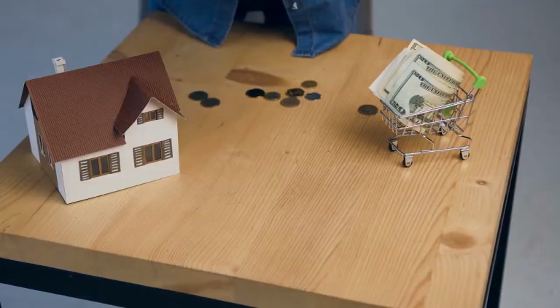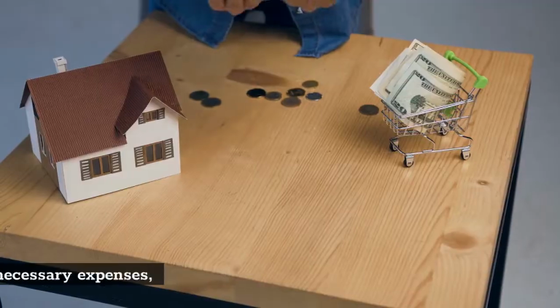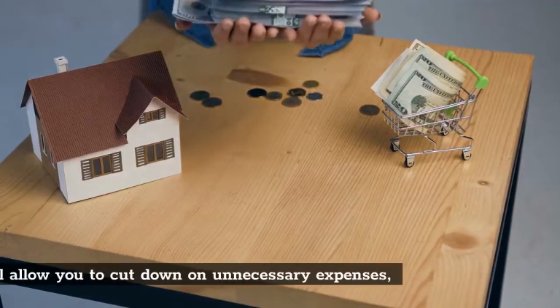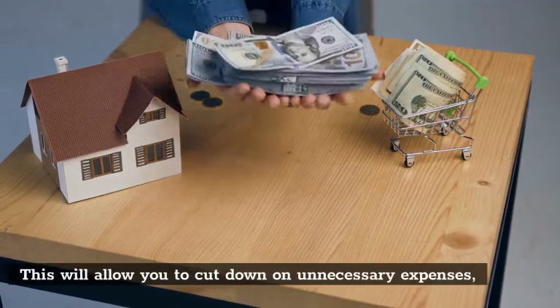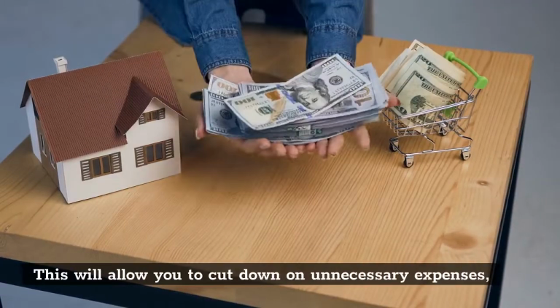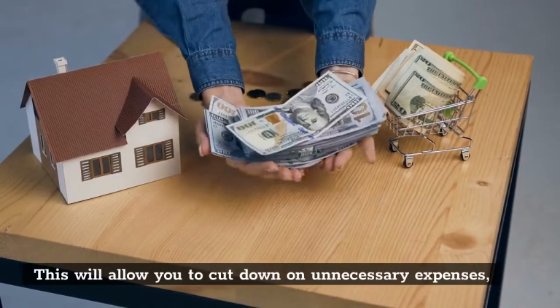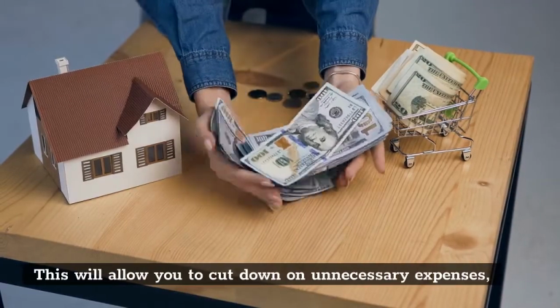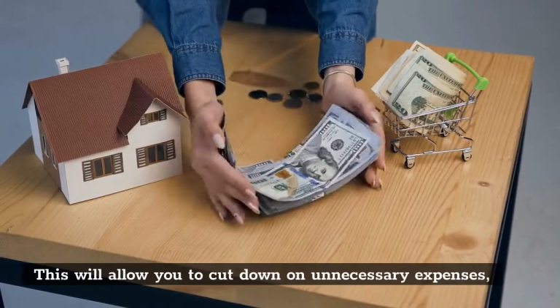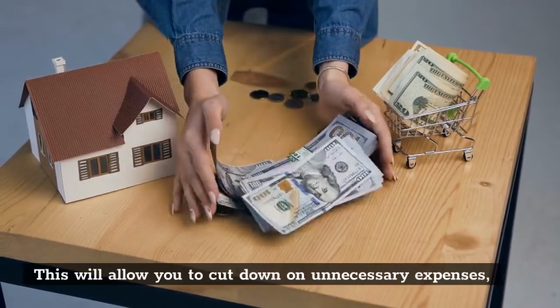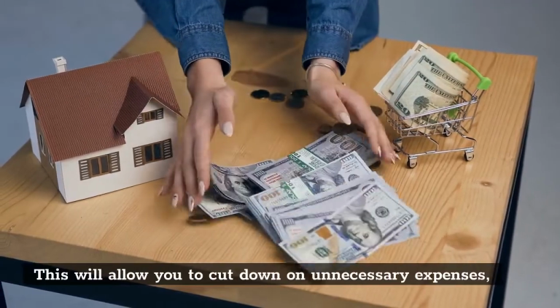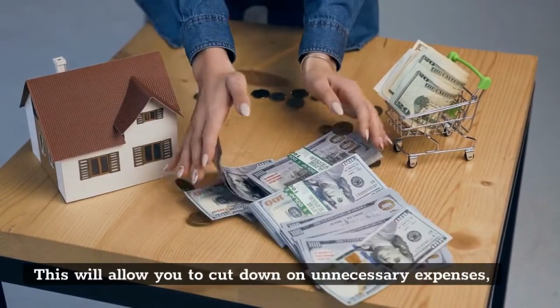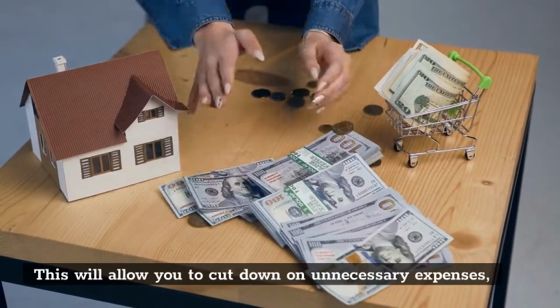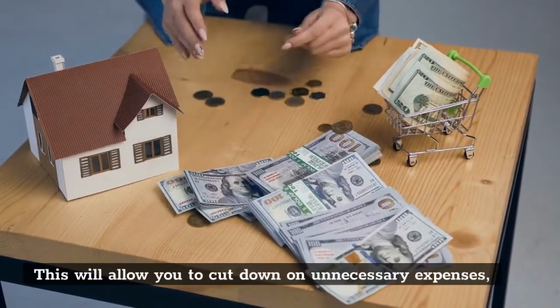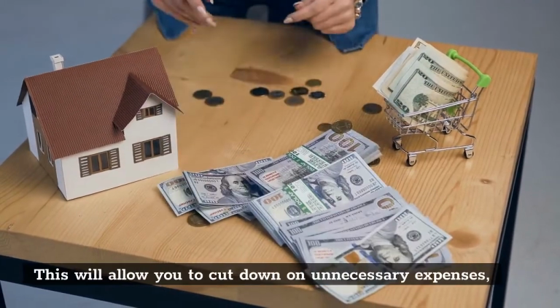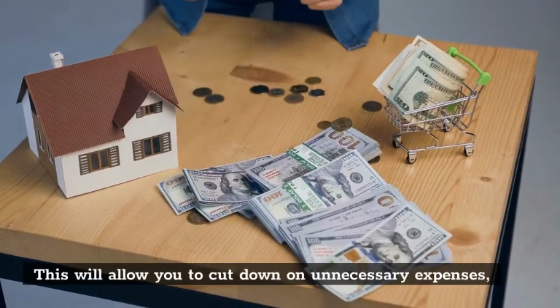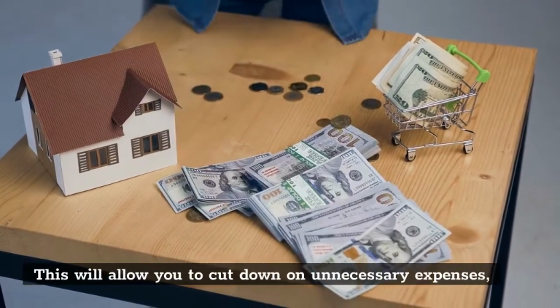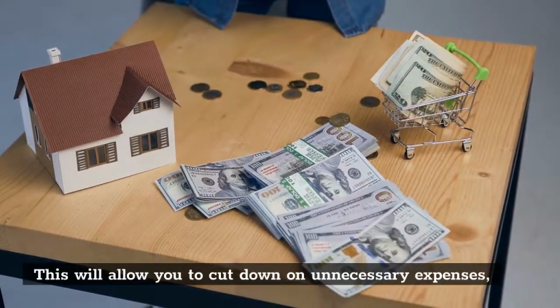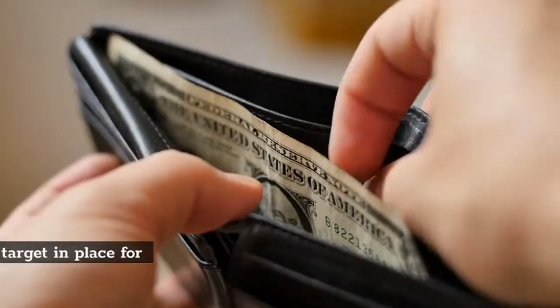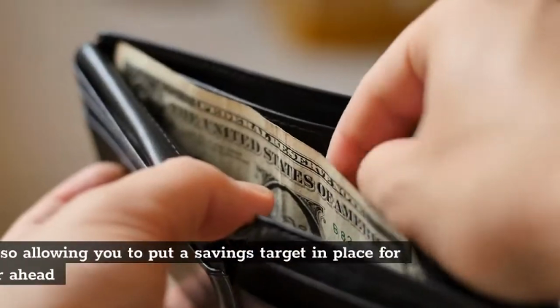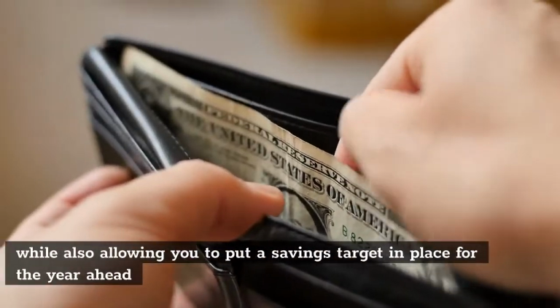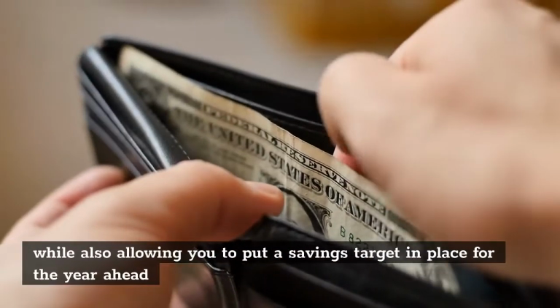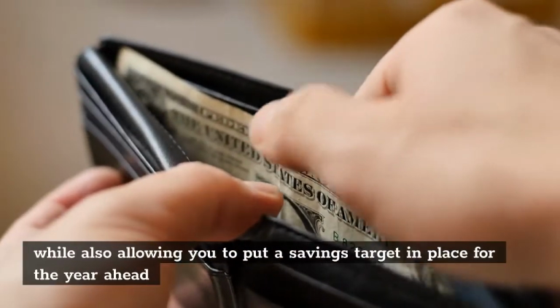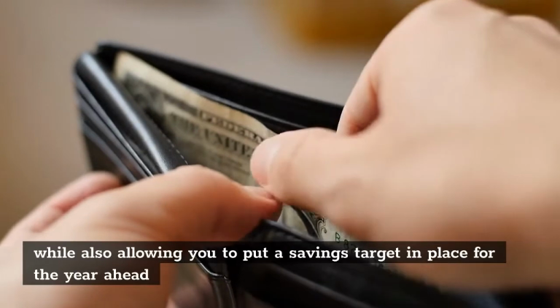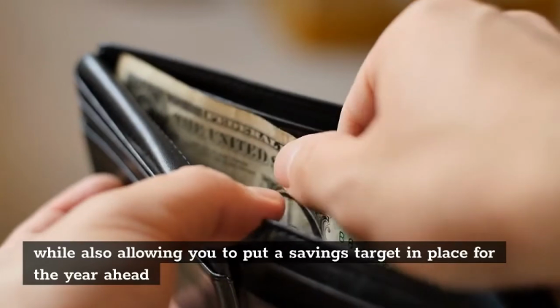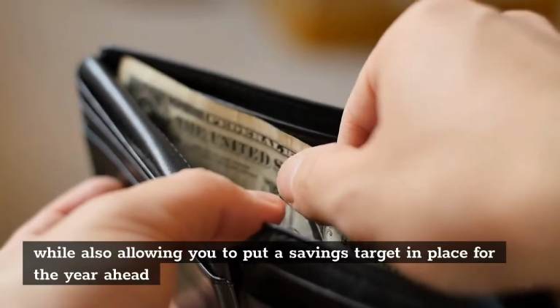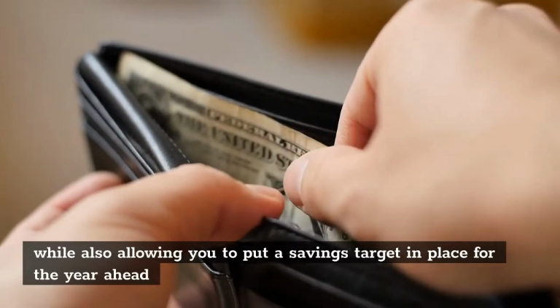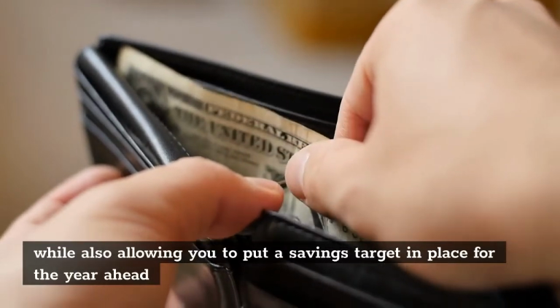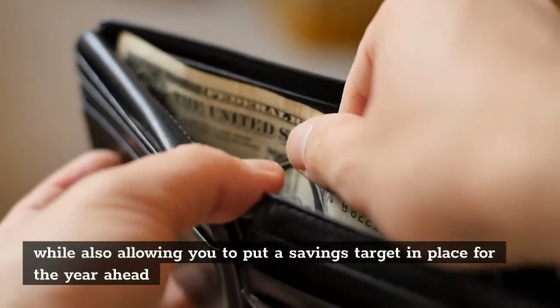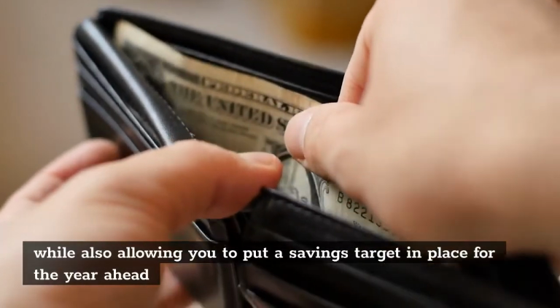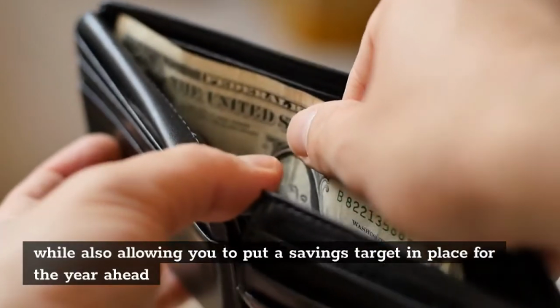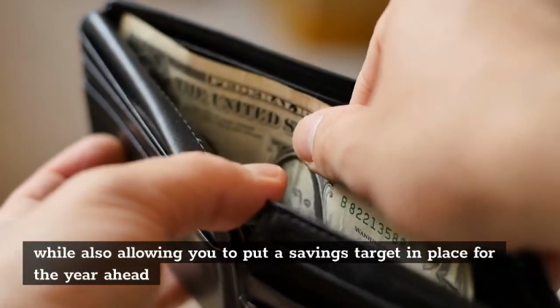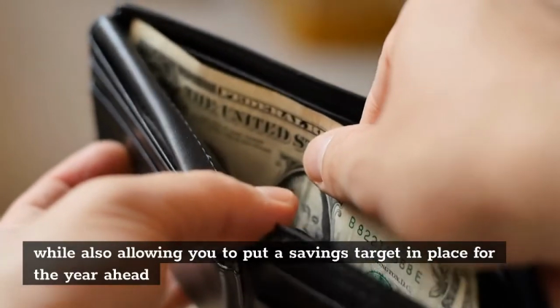This will allow you to cut down on unnecessary expenses, while also allowing you to put a savings target in place for the year ahead.